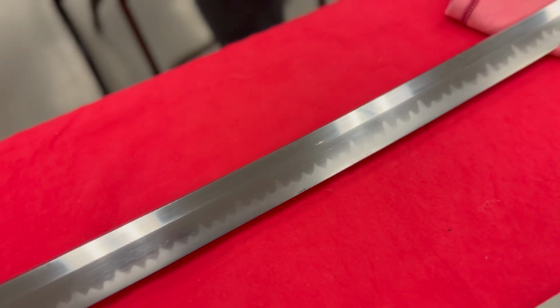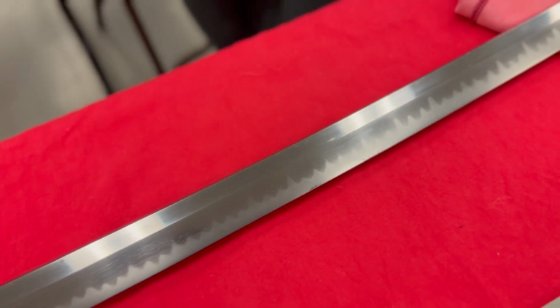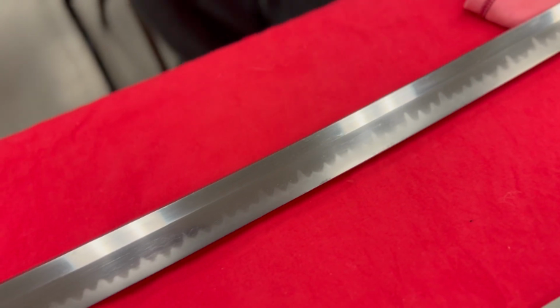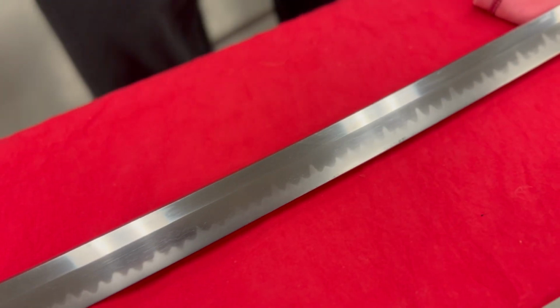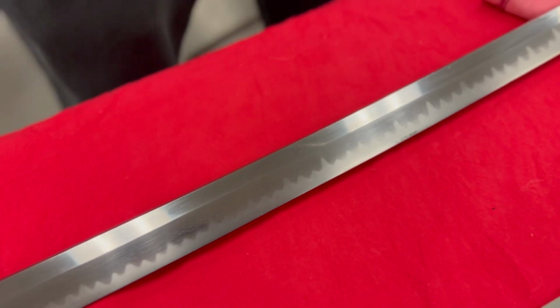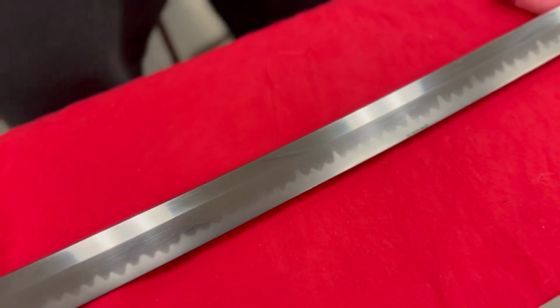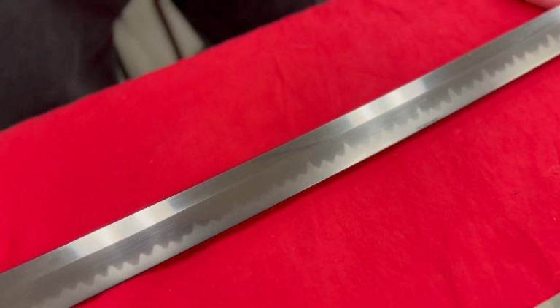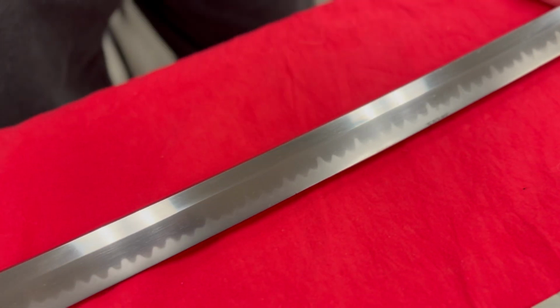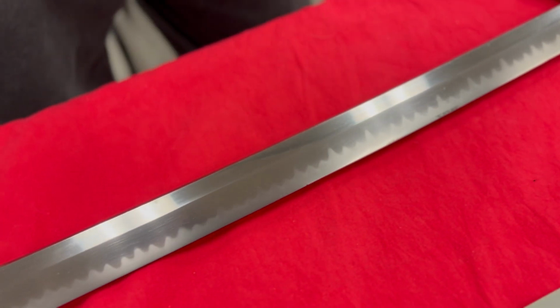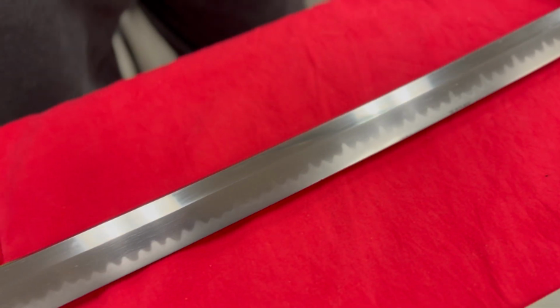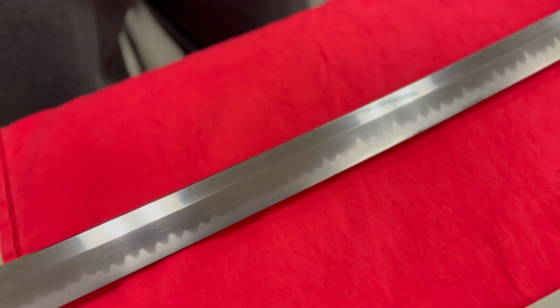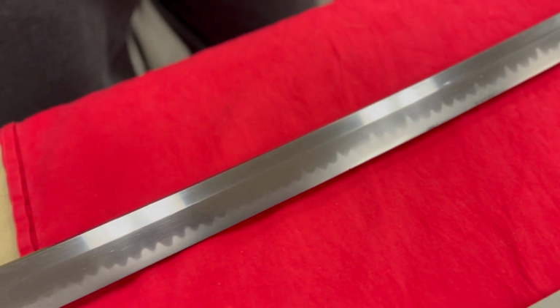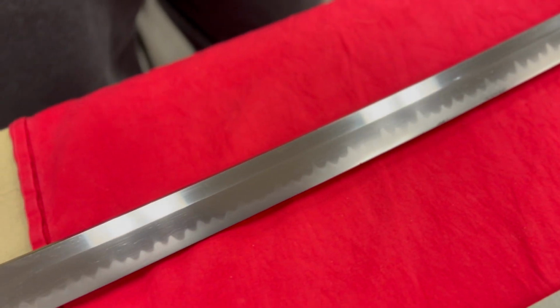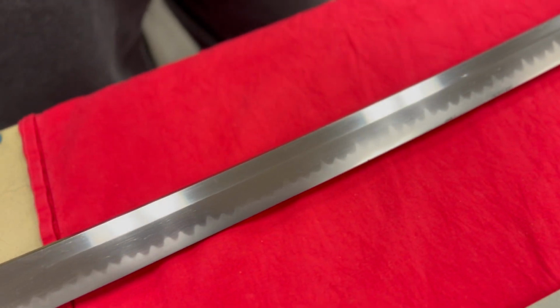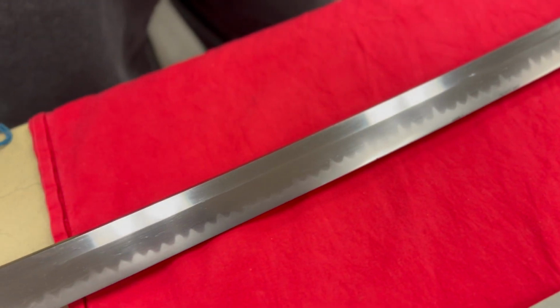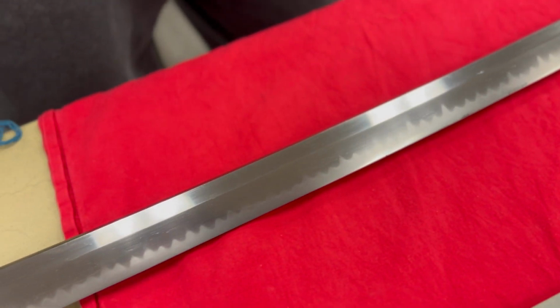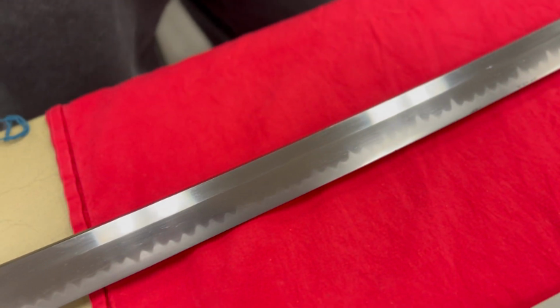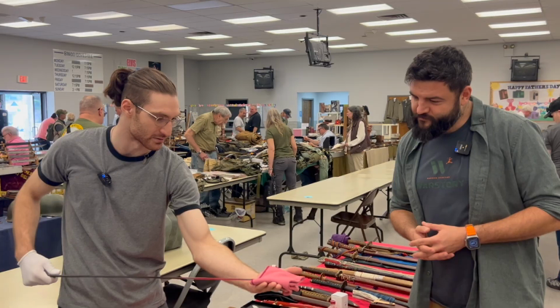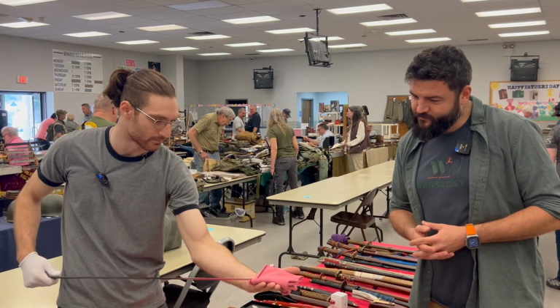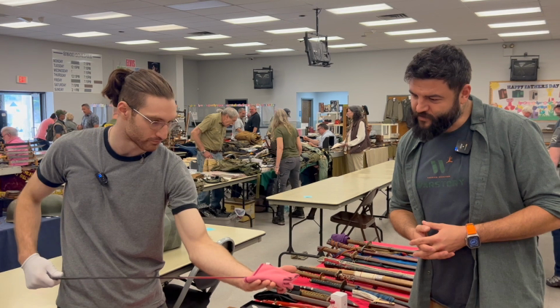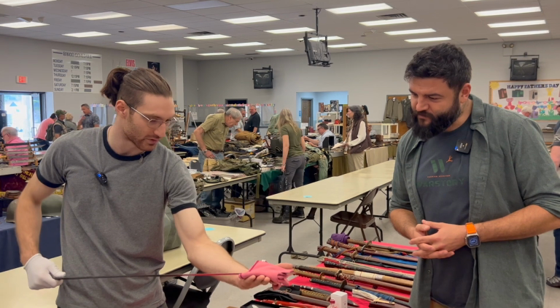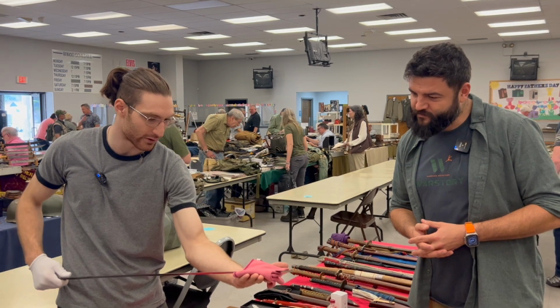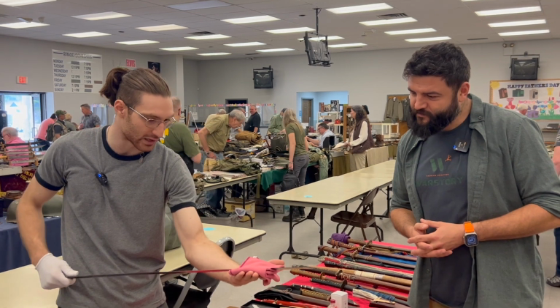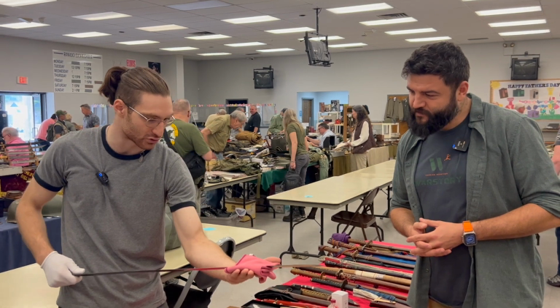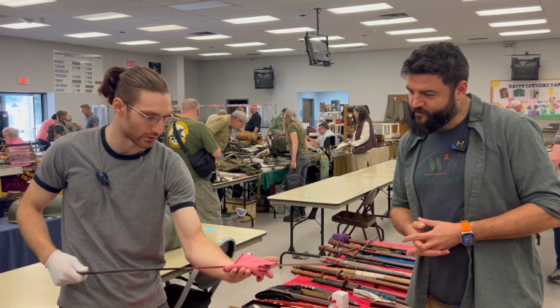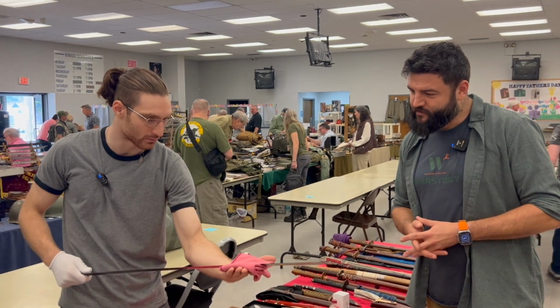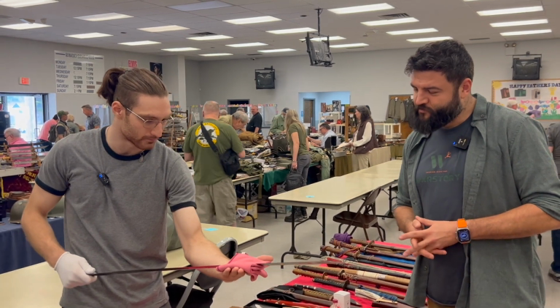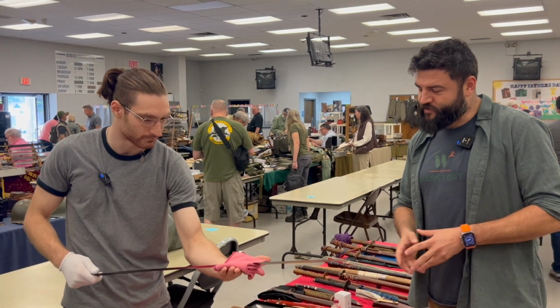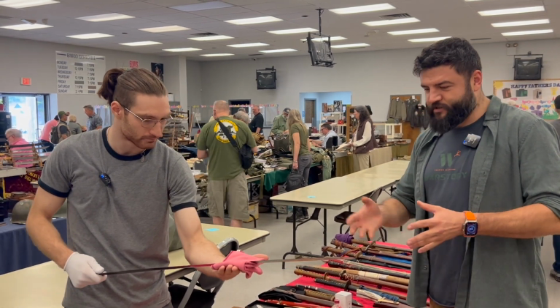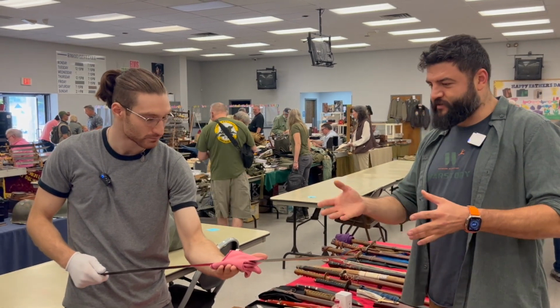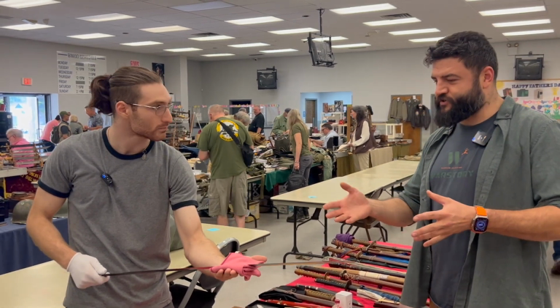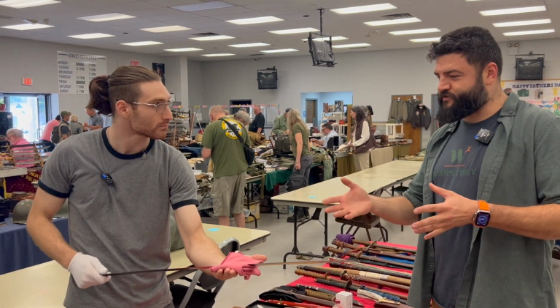And then it turns into this very beautiful boshi that's still present. Very nice sword and the condition is really good.